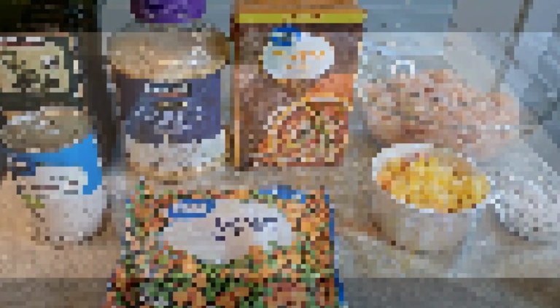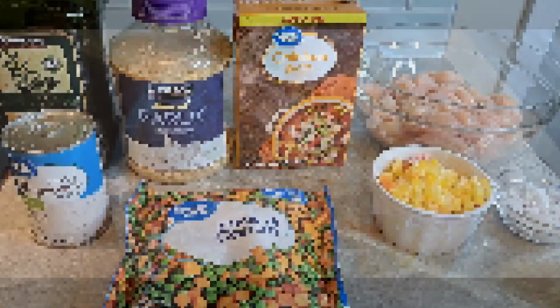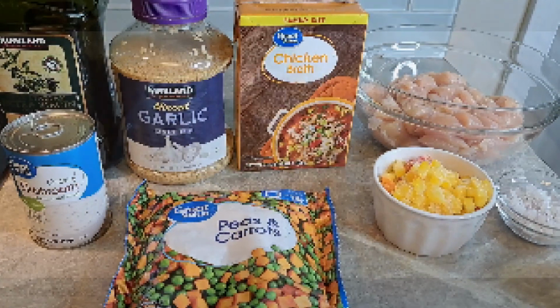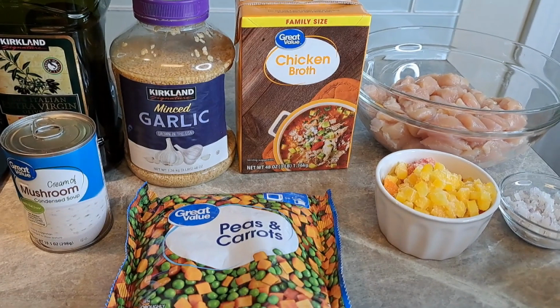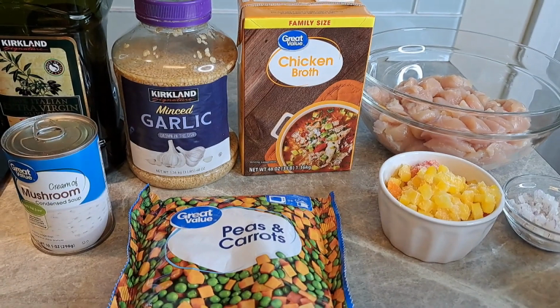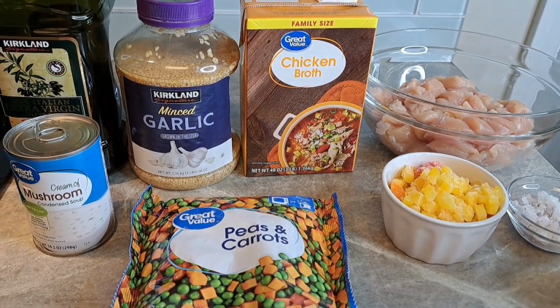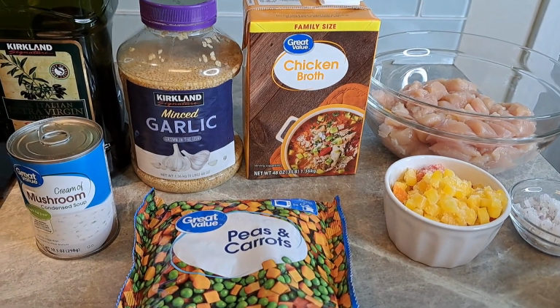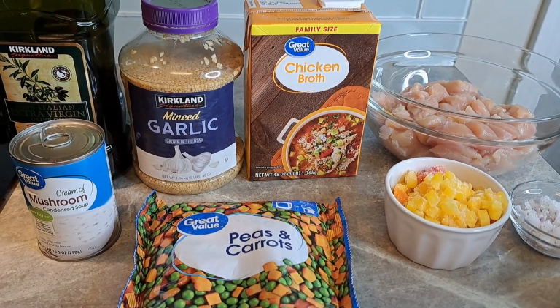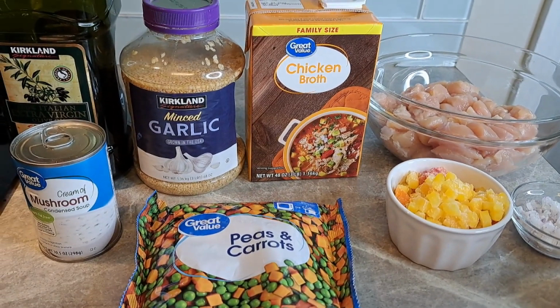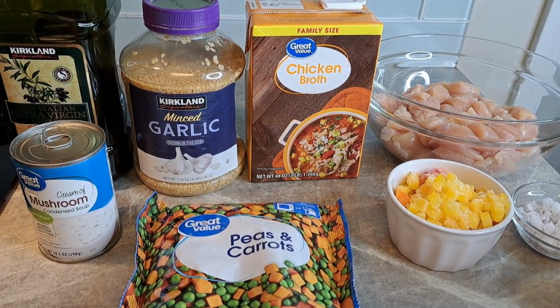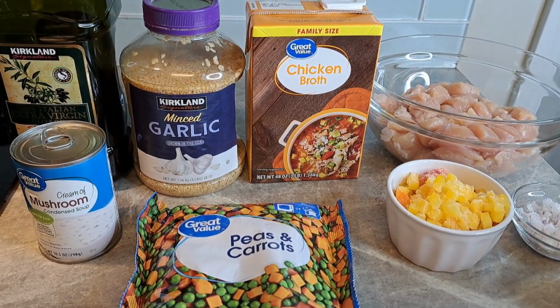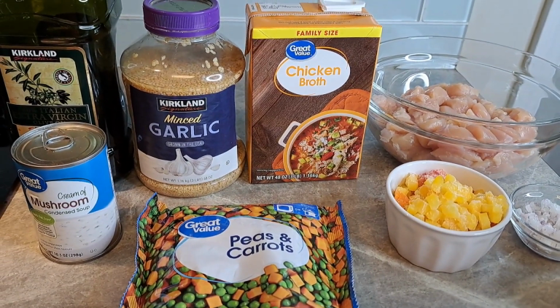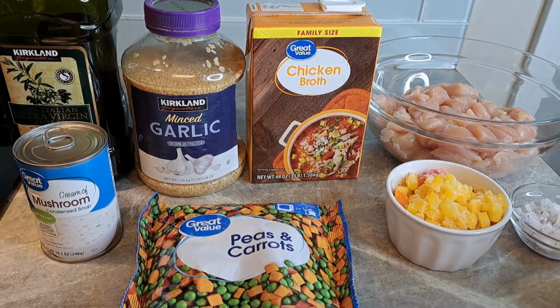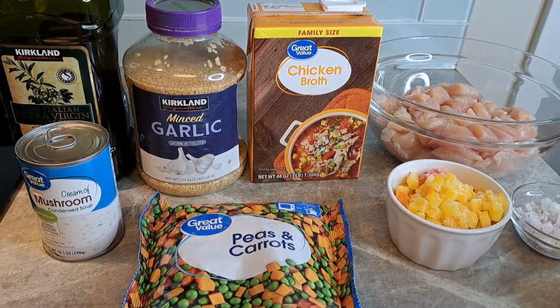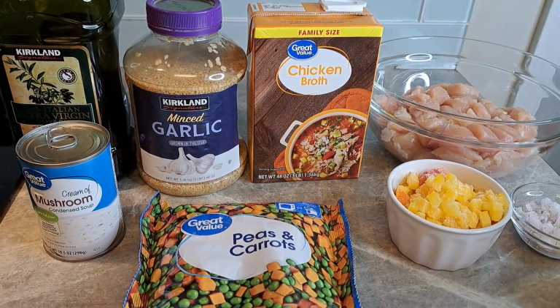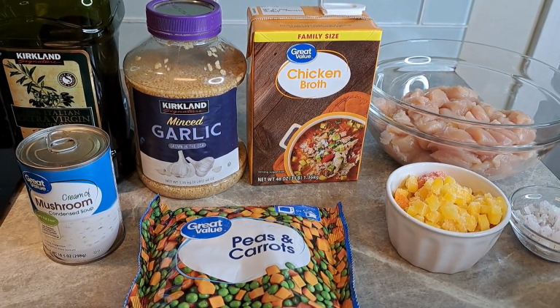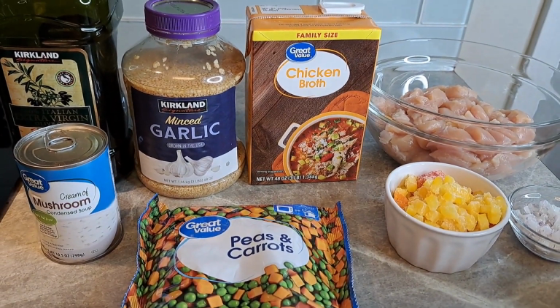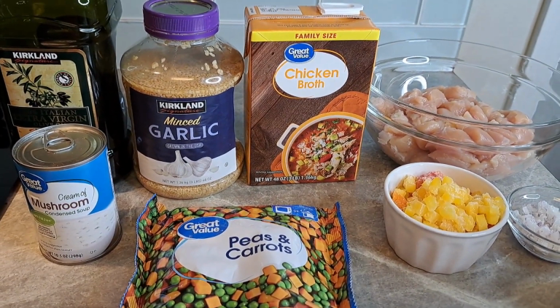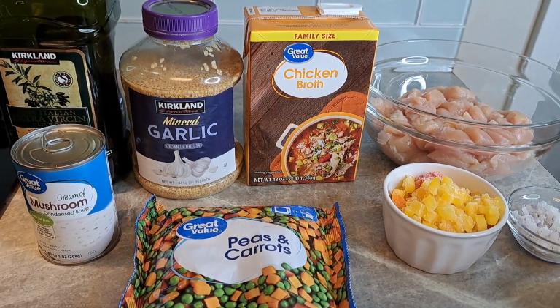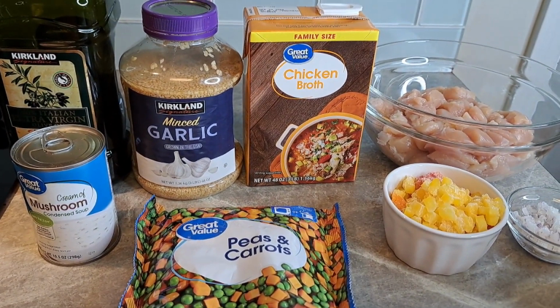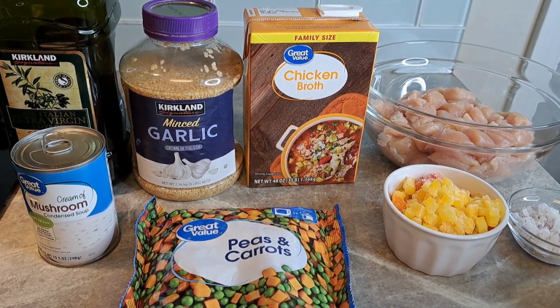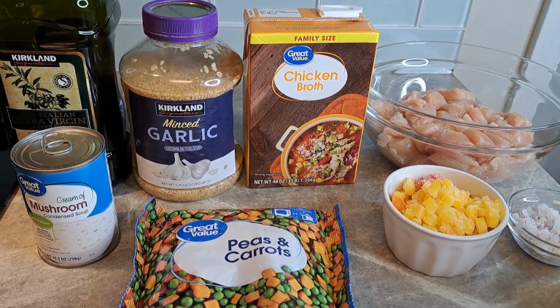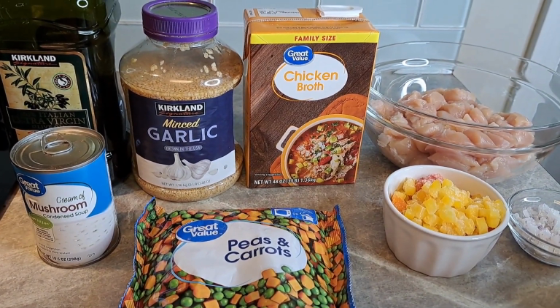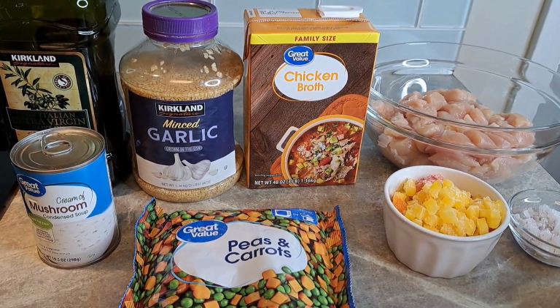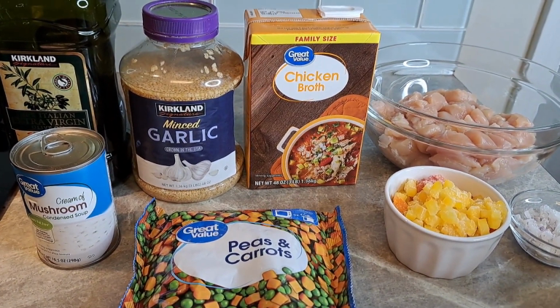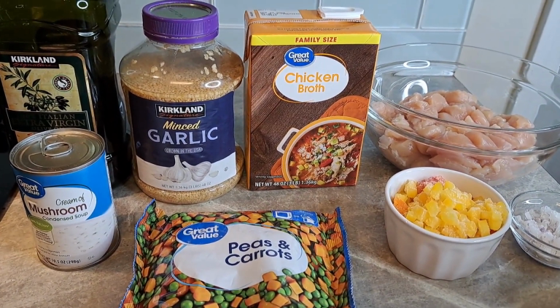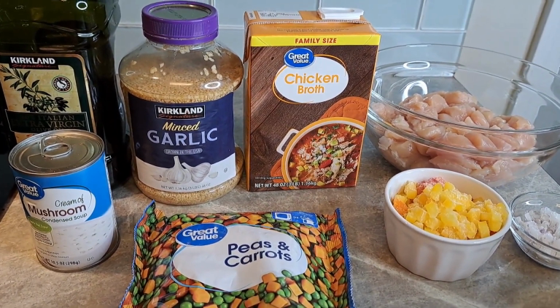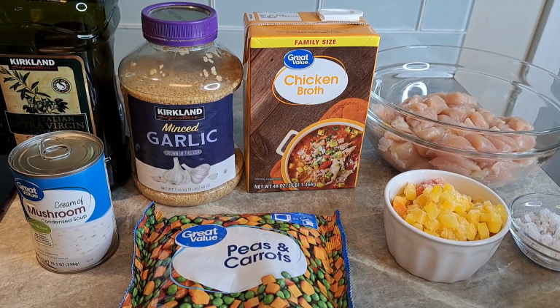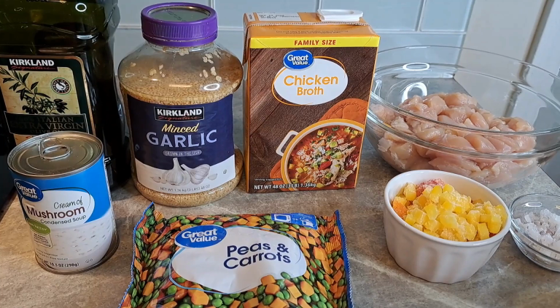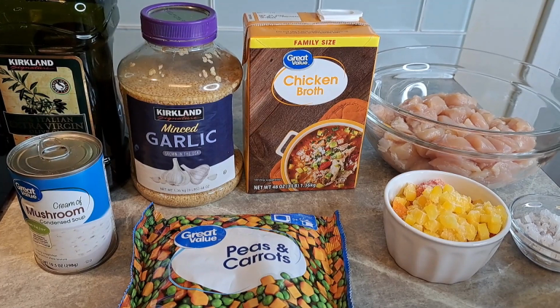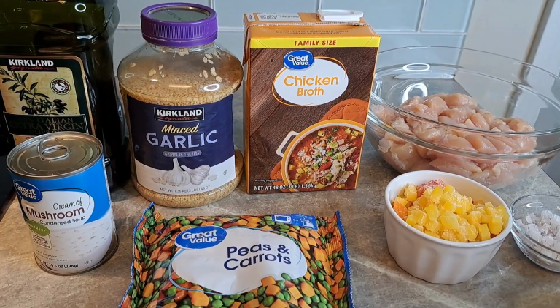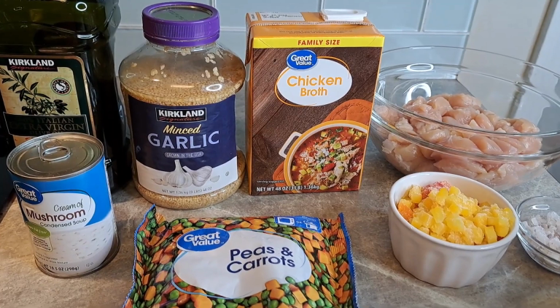Welcome back! We're going to be making Instapot chicken and rice.